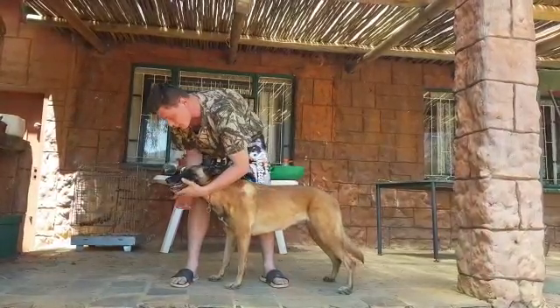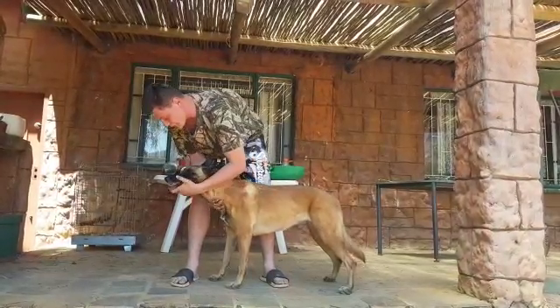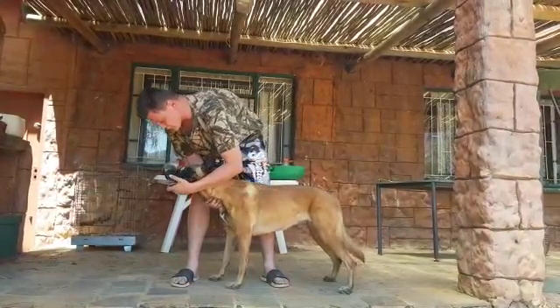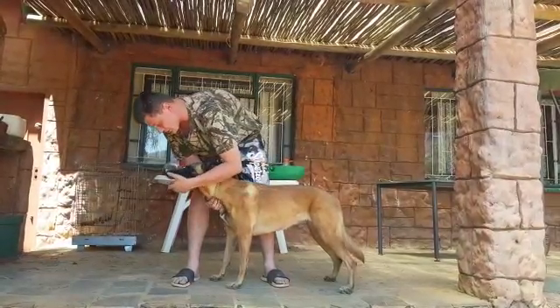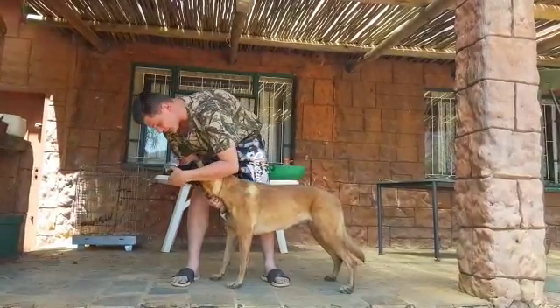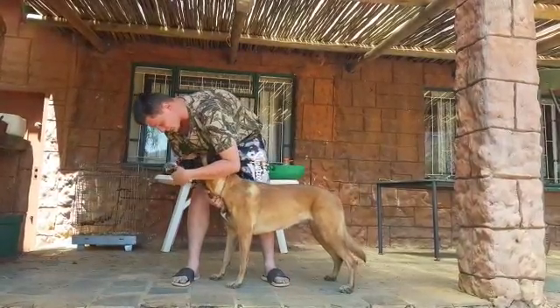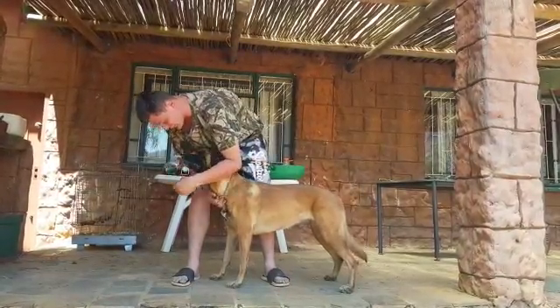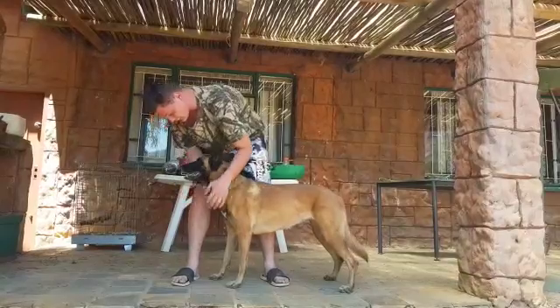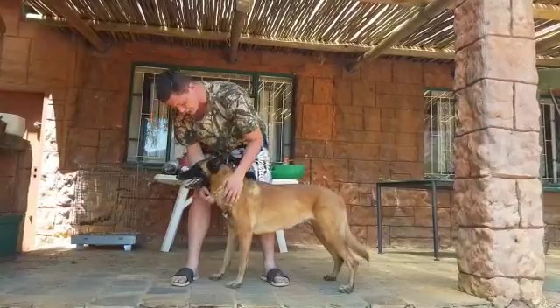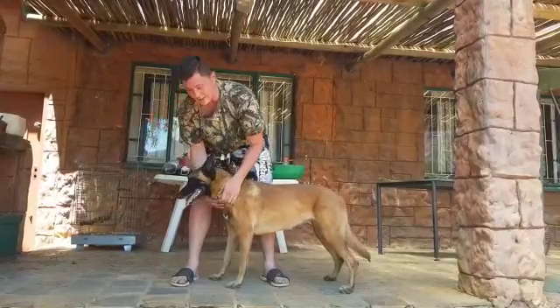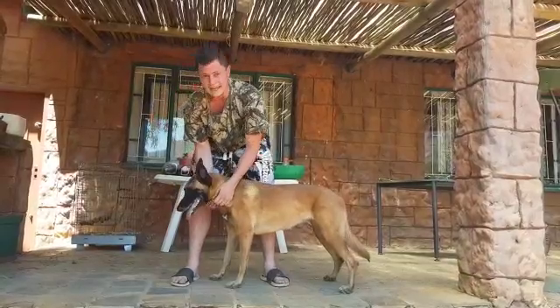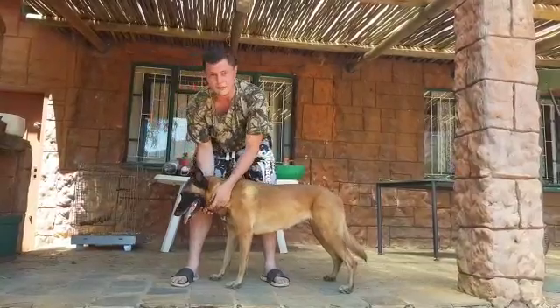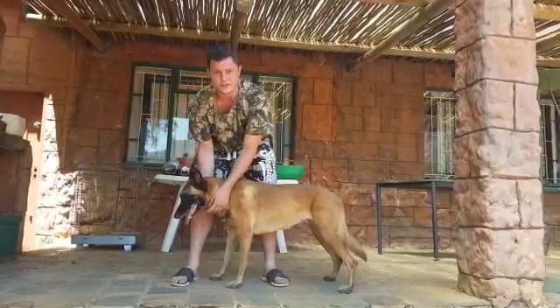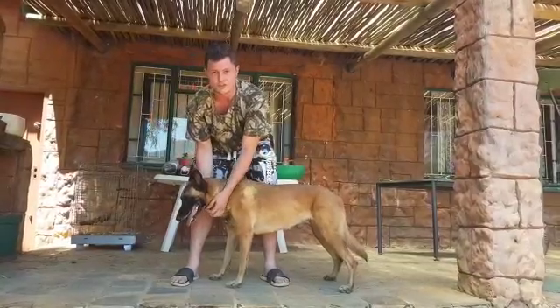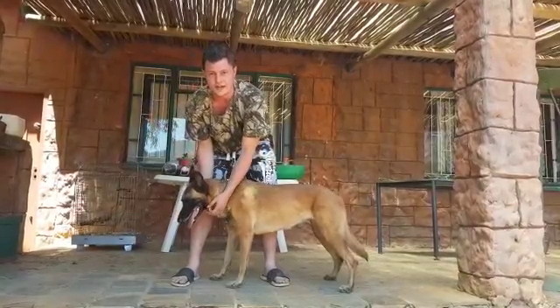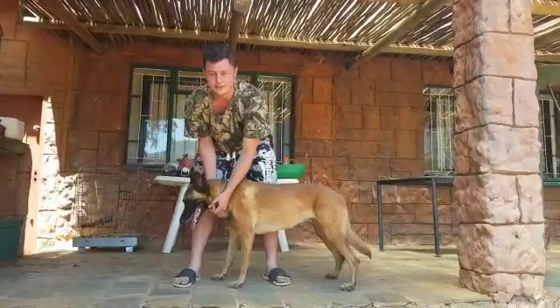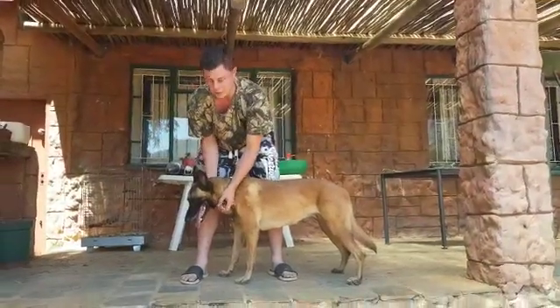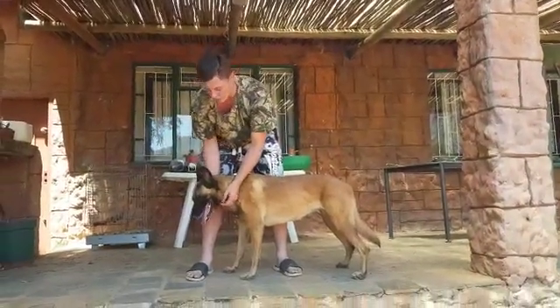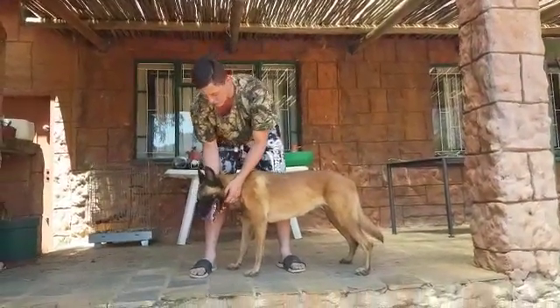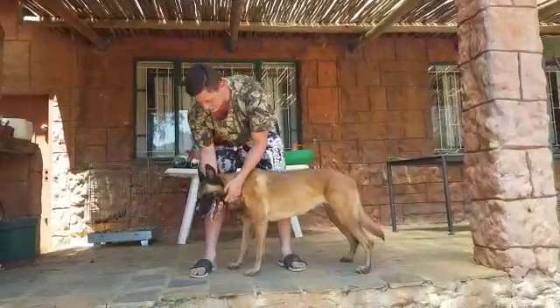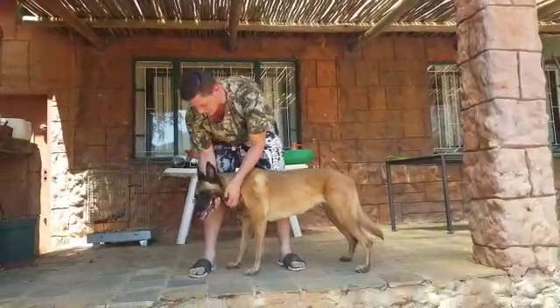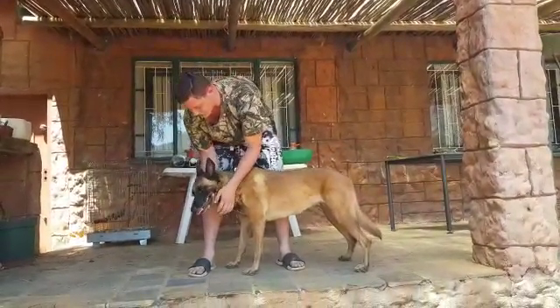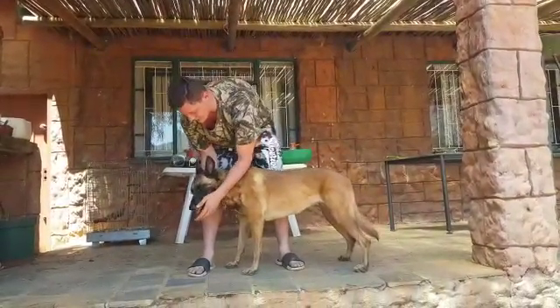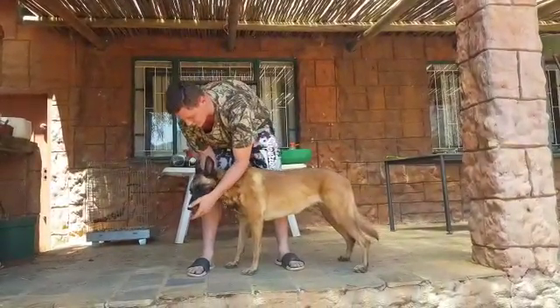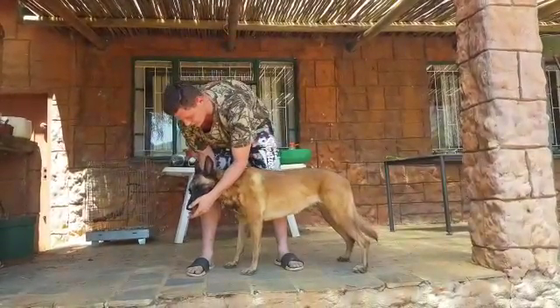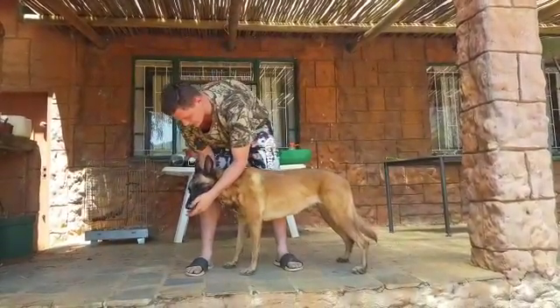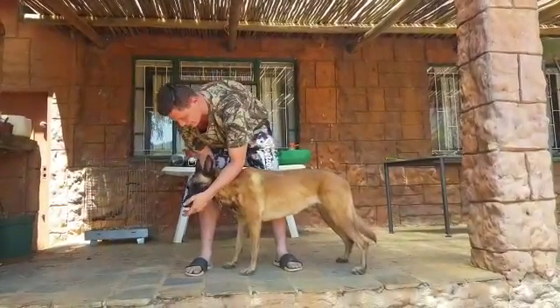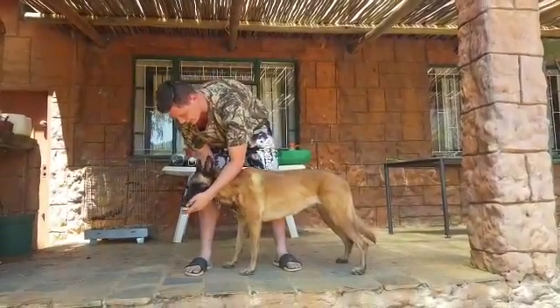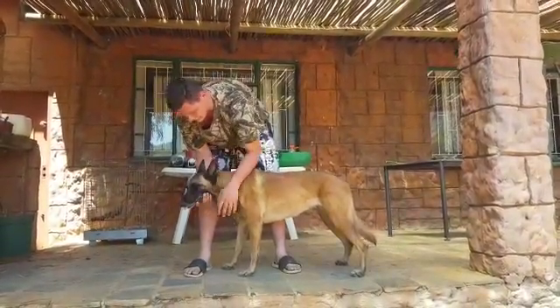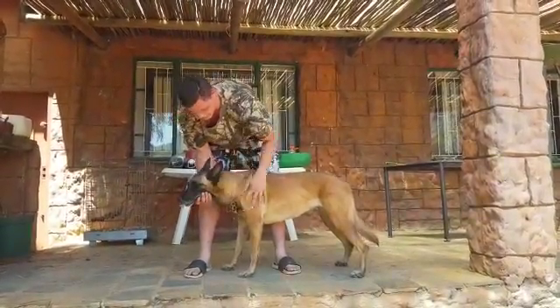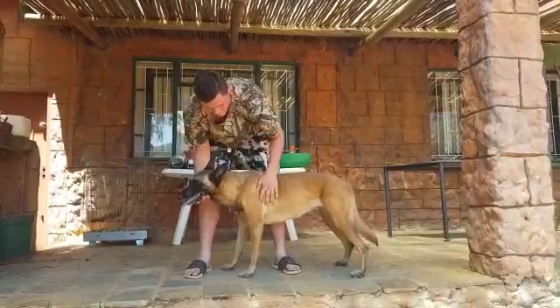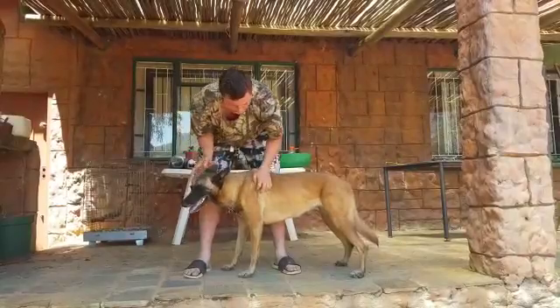Moving on to the nose, the nose must be damp. If it's dry it's not a problem, as long as the dog doesn't have any crust on the nose.